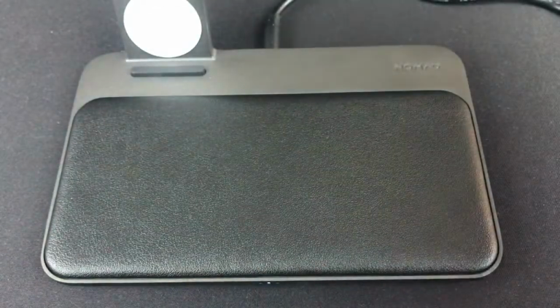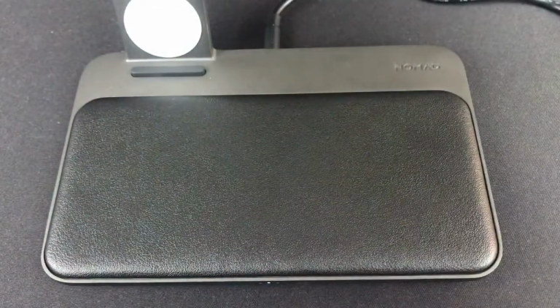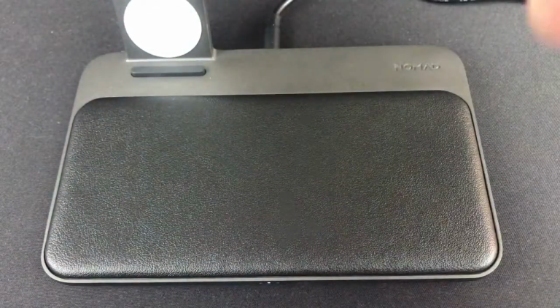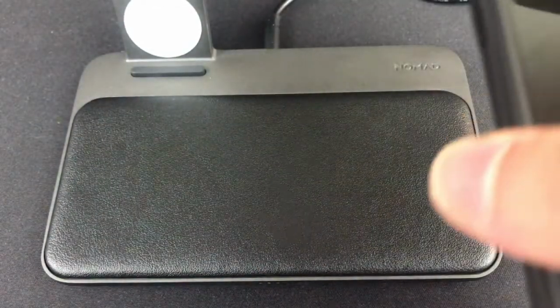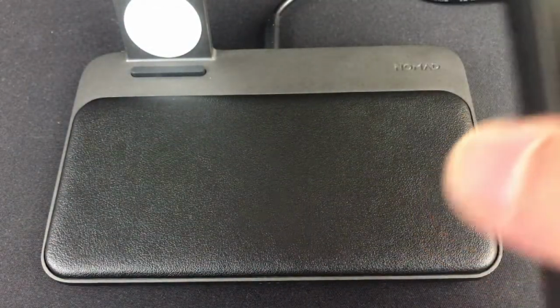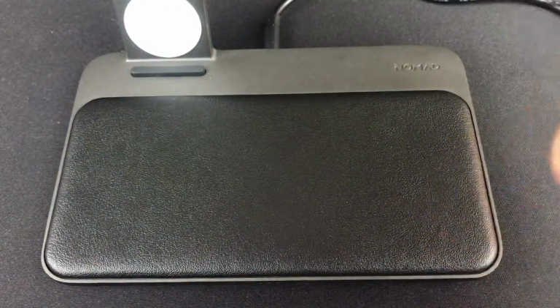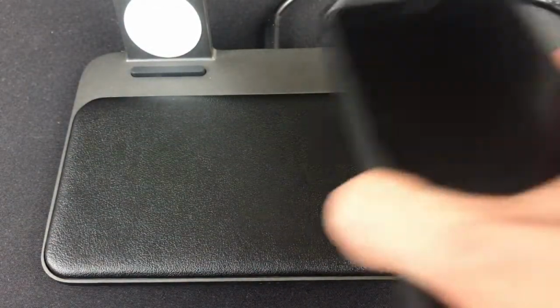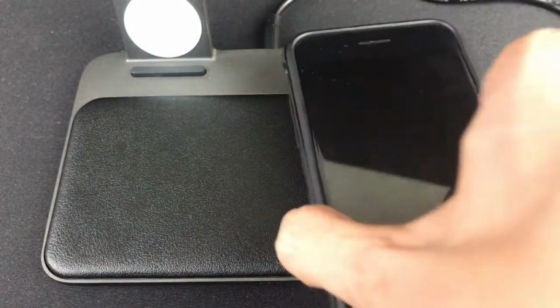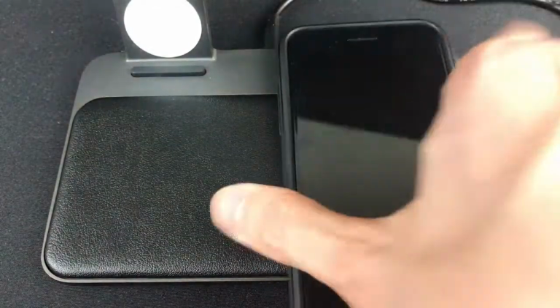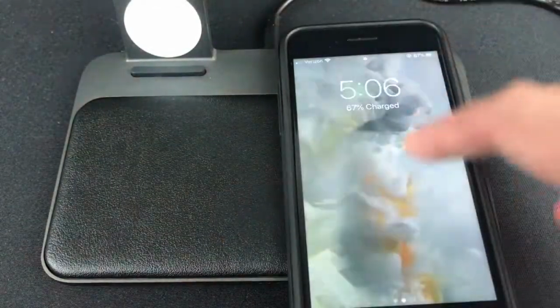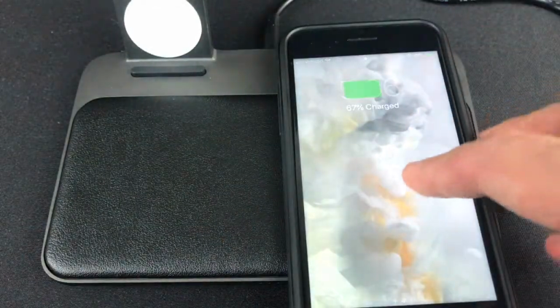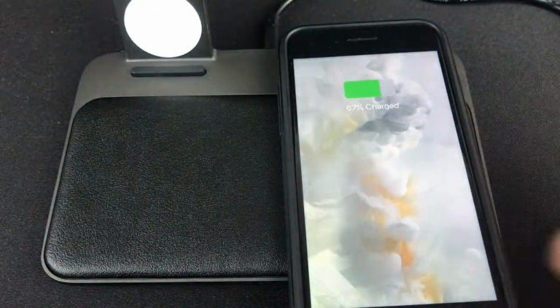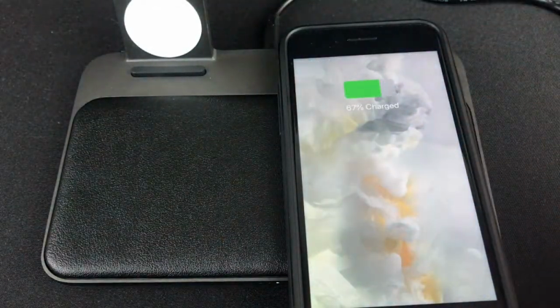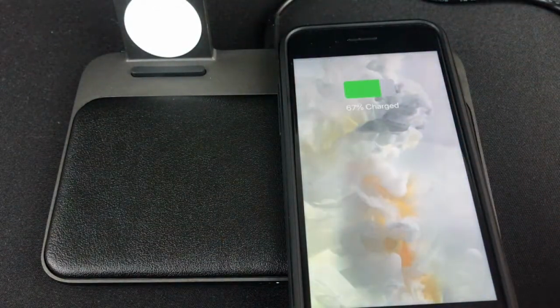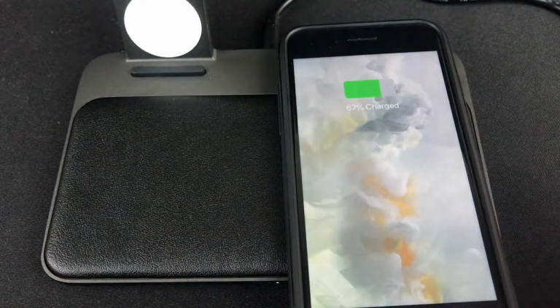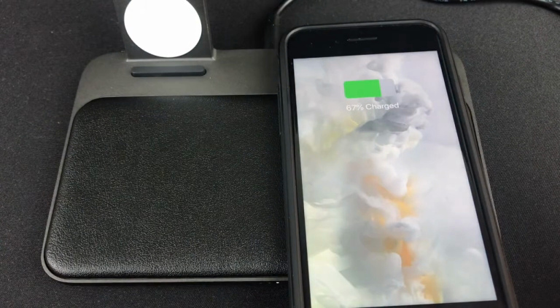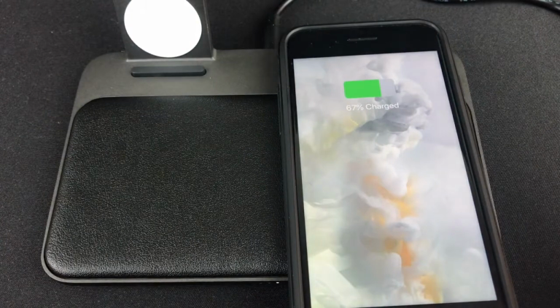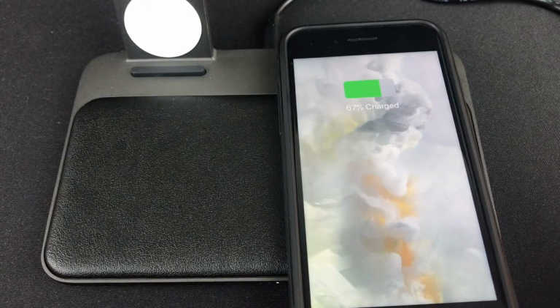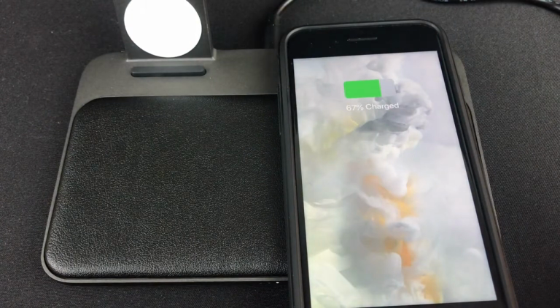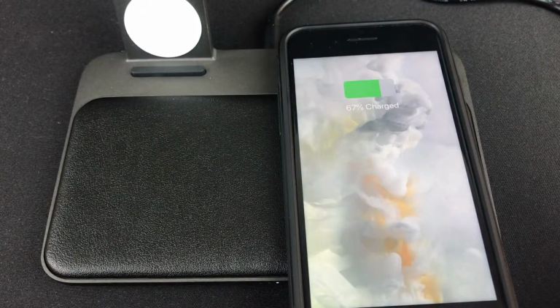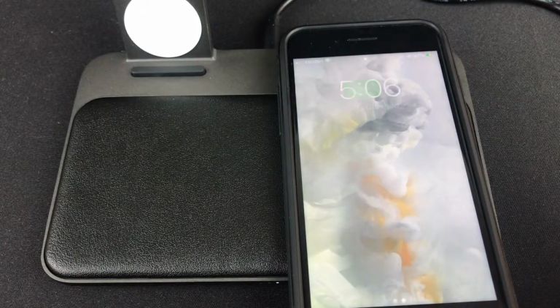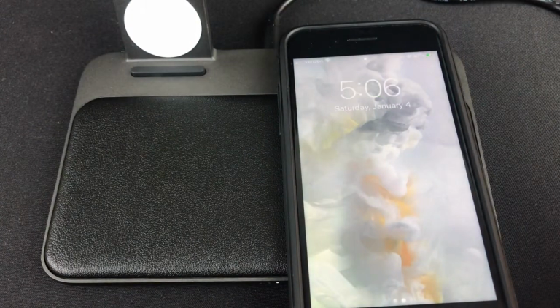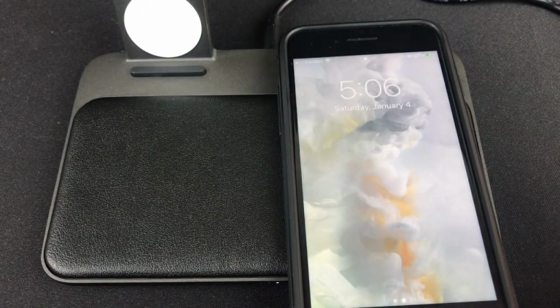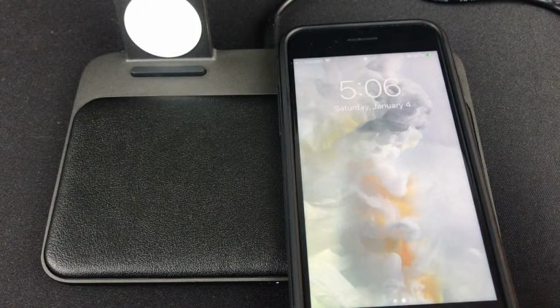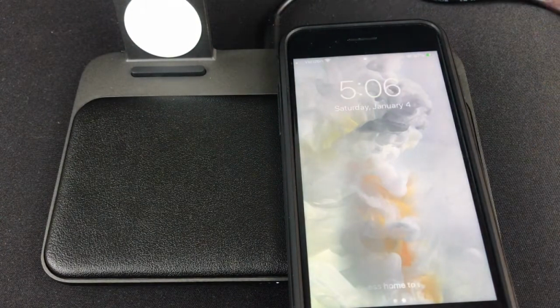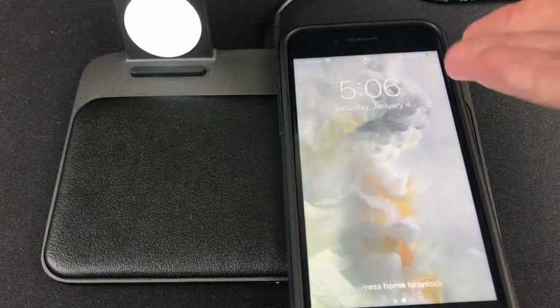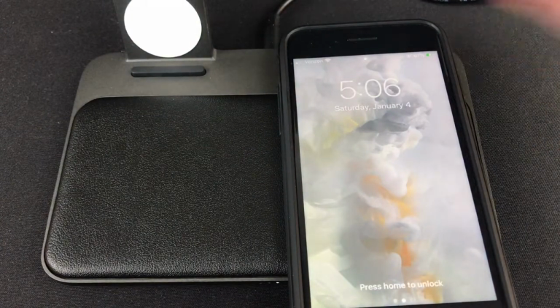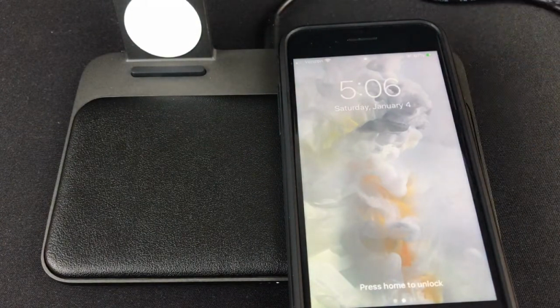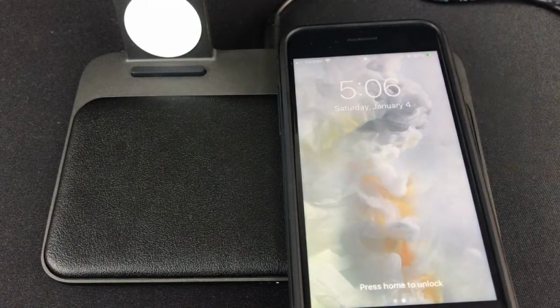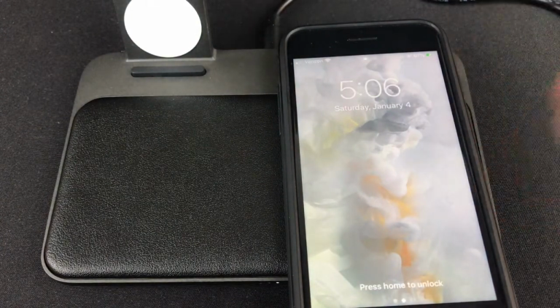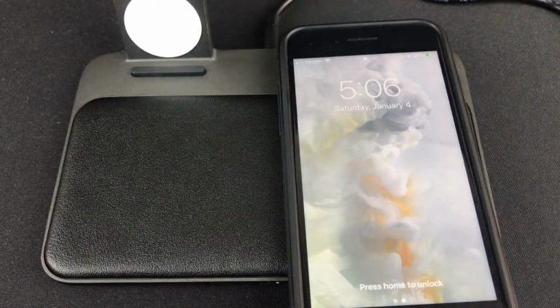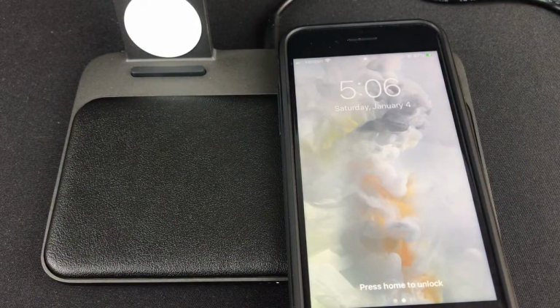And let's try it vertically. And yes, it is charging — charging vertically.